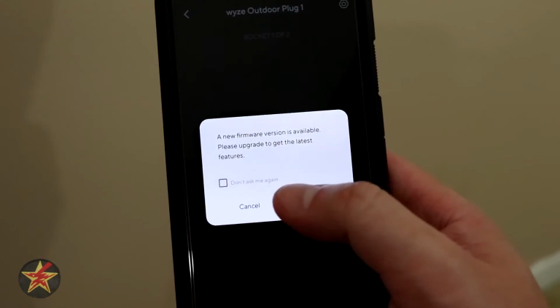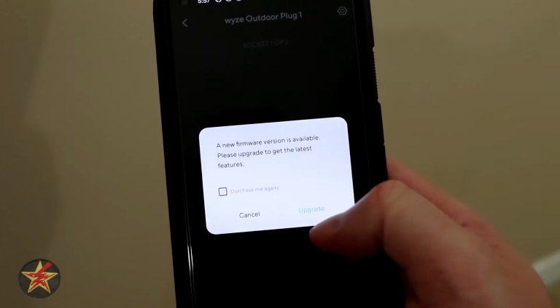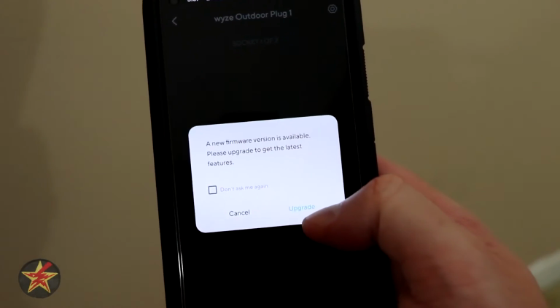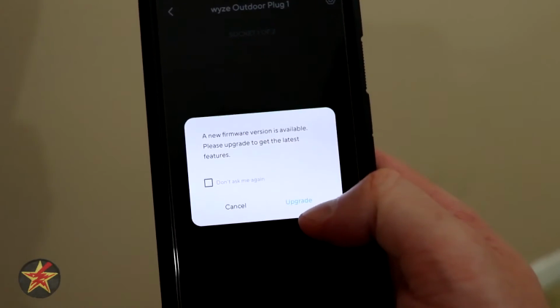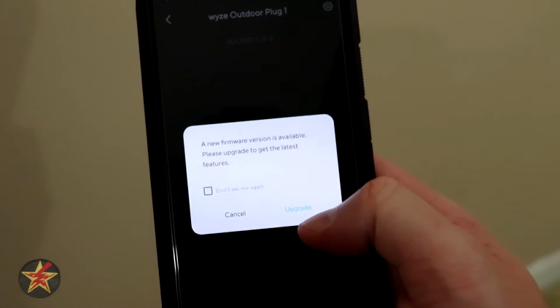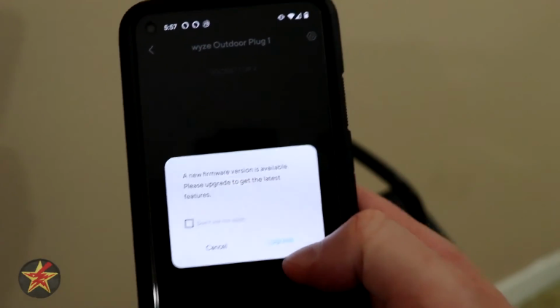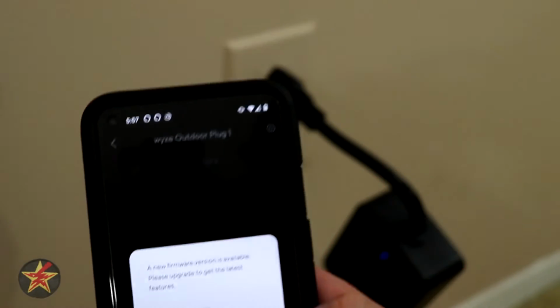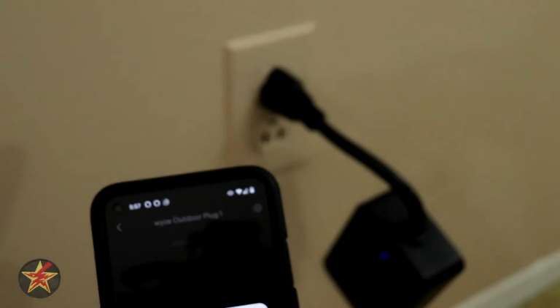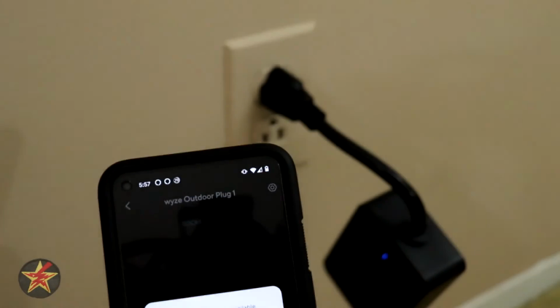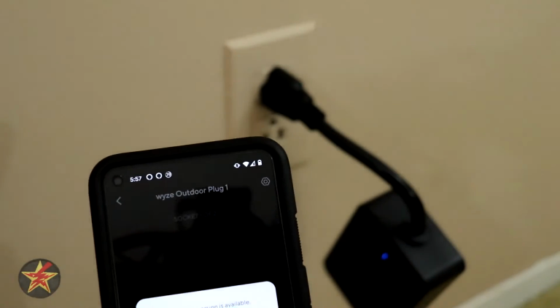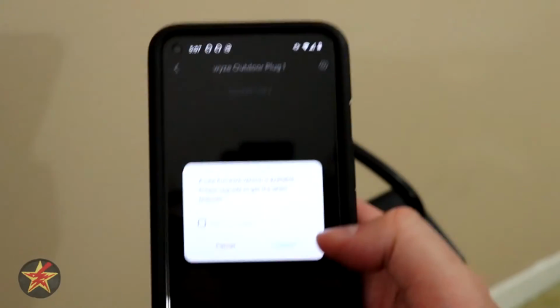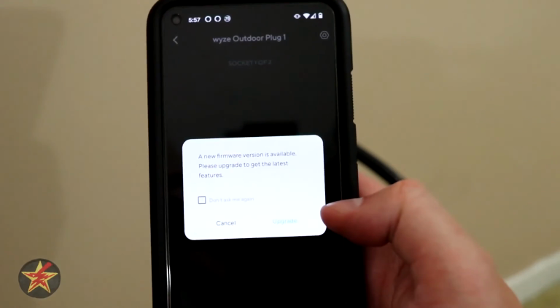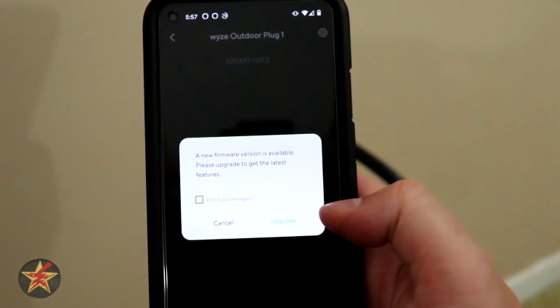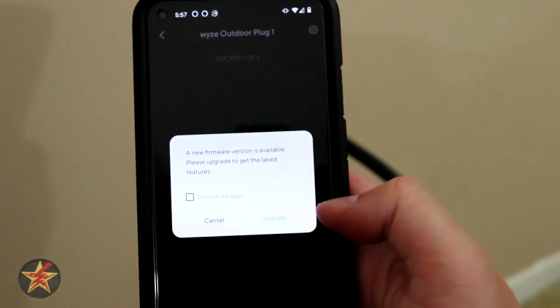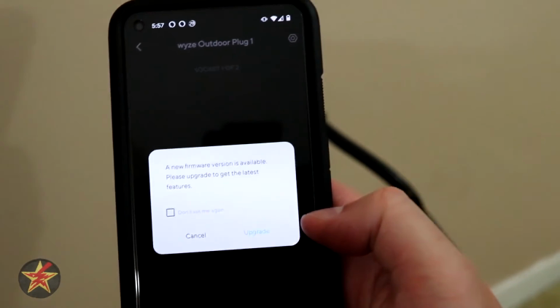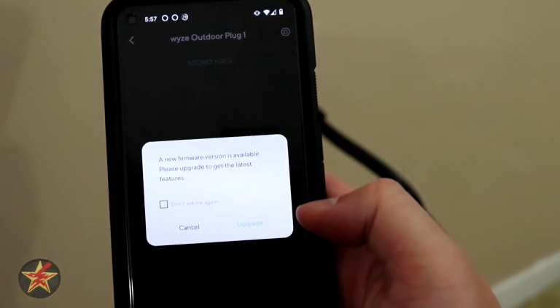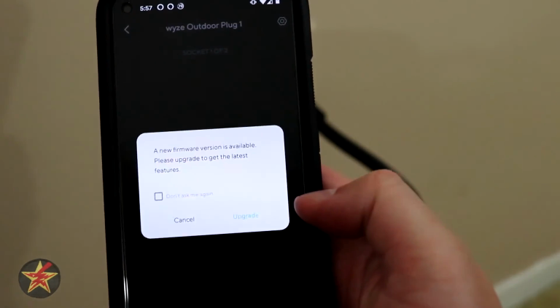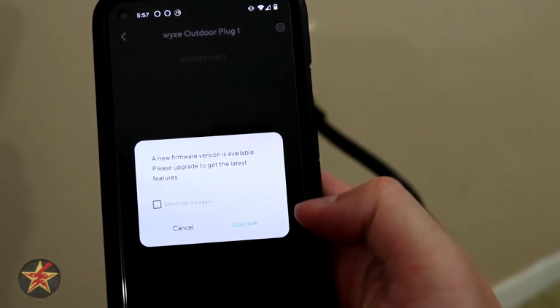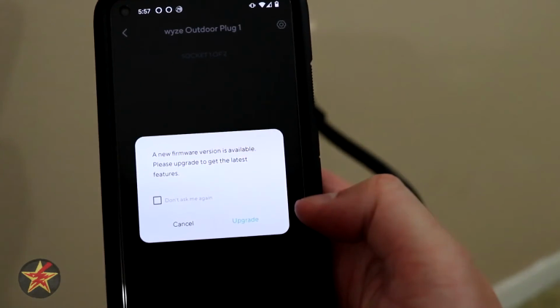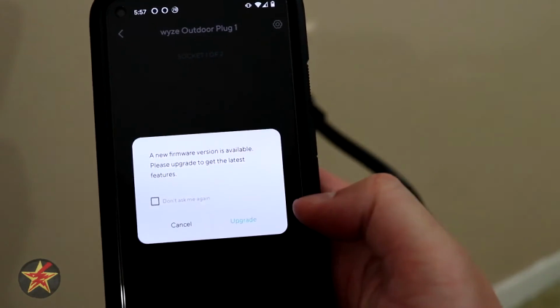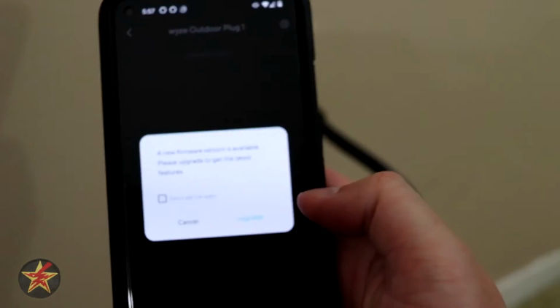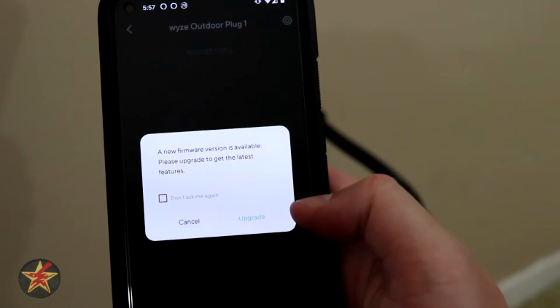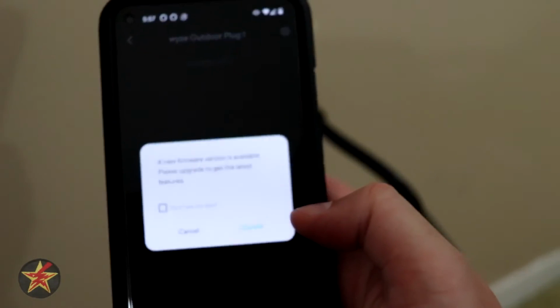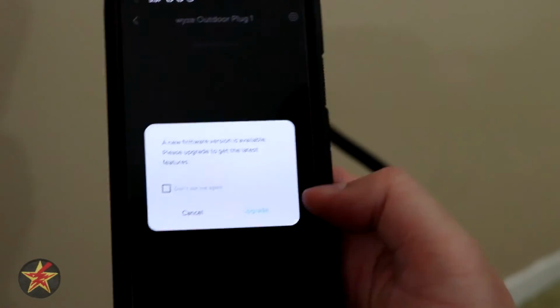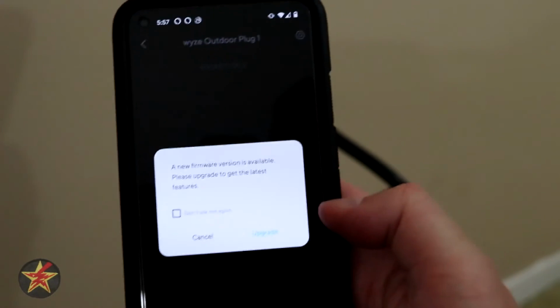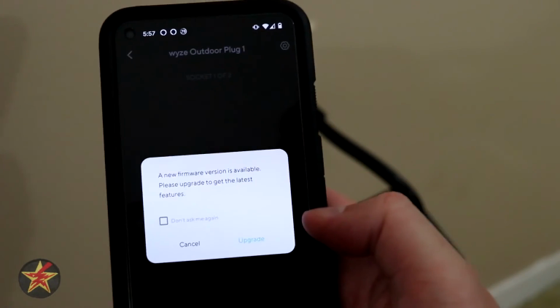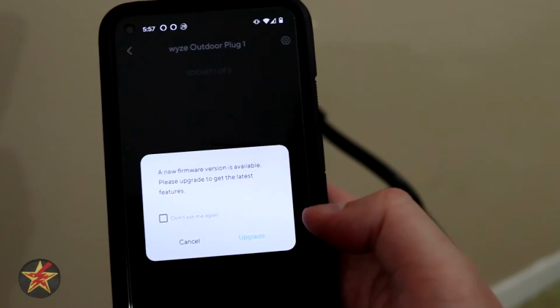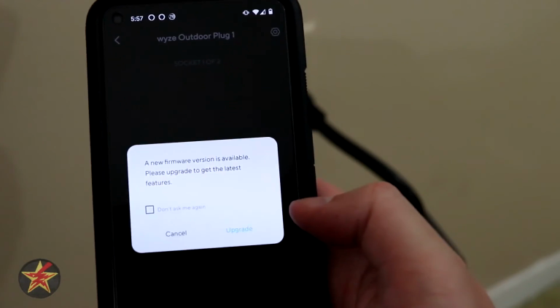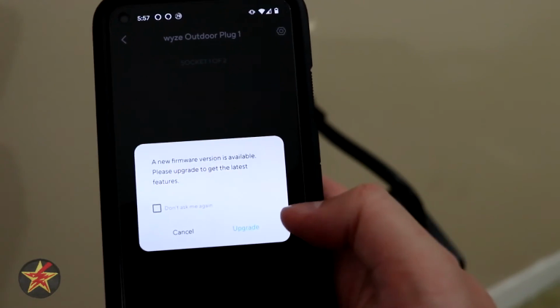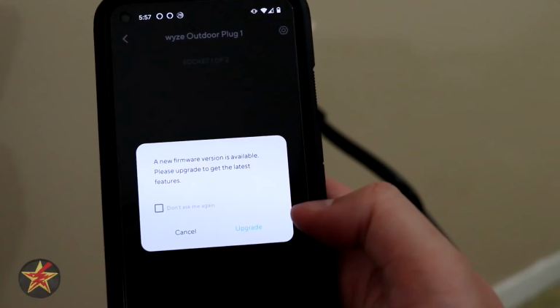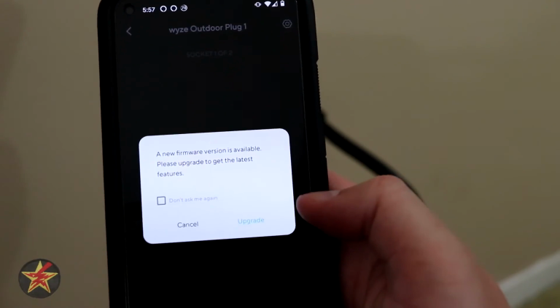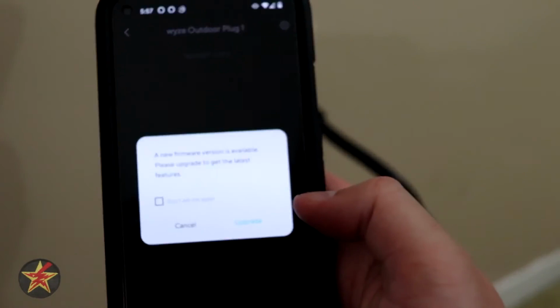Just like with every Wyze product when you first get it, there is a firmware update. We will update it, but that was the setup of the Wyze outdoor plug — as you can see, very quick and easy to do.